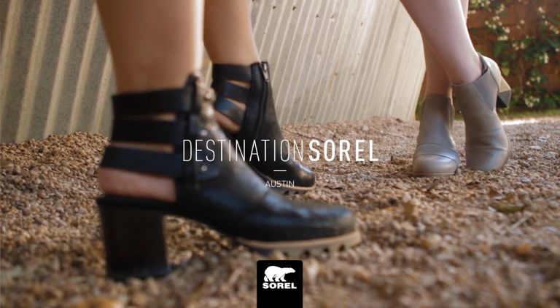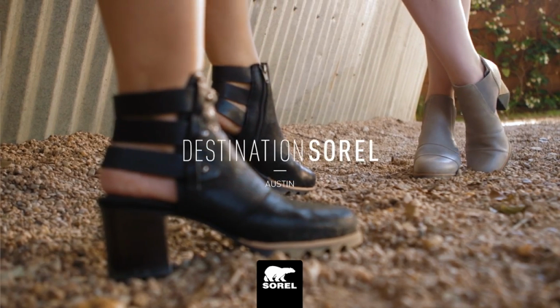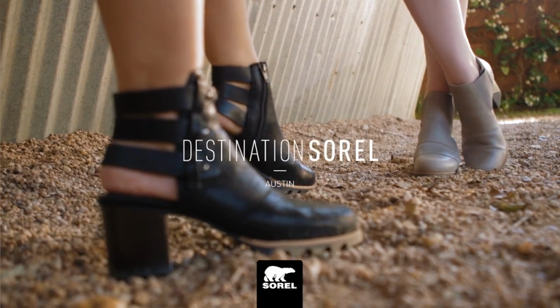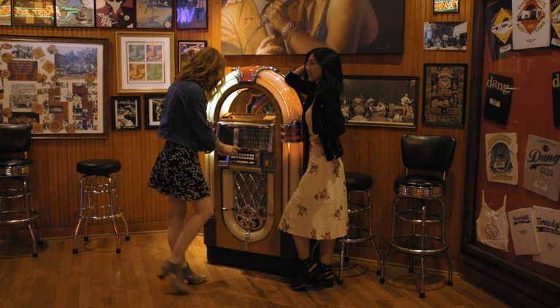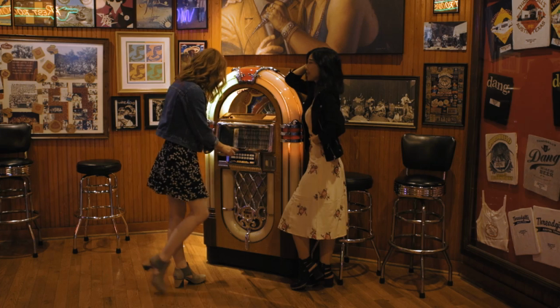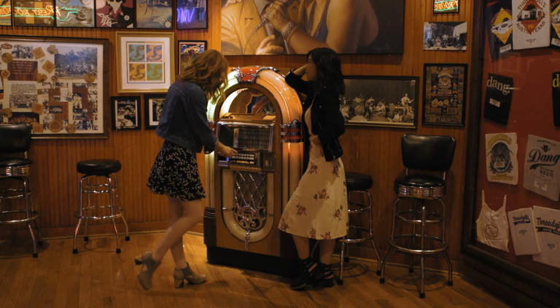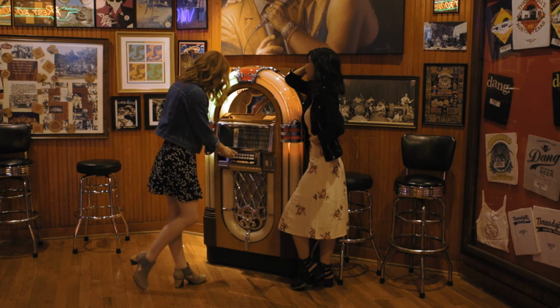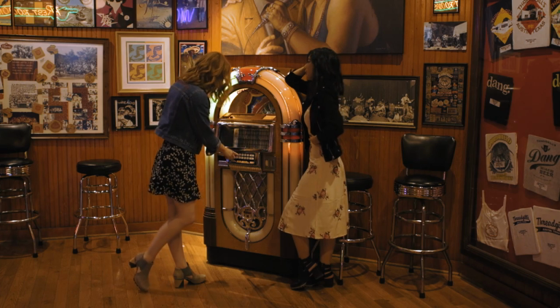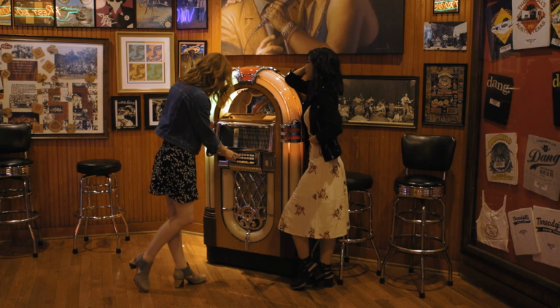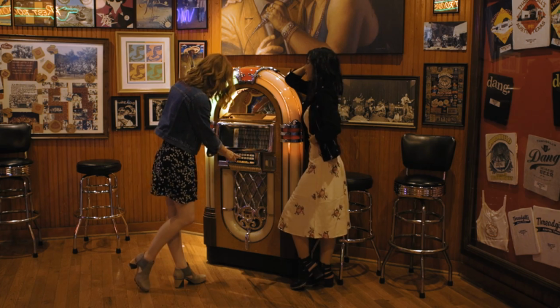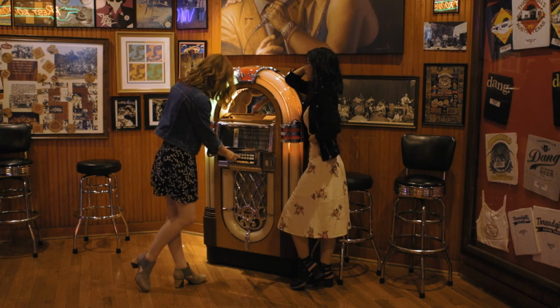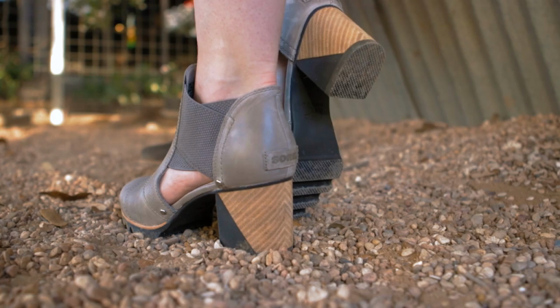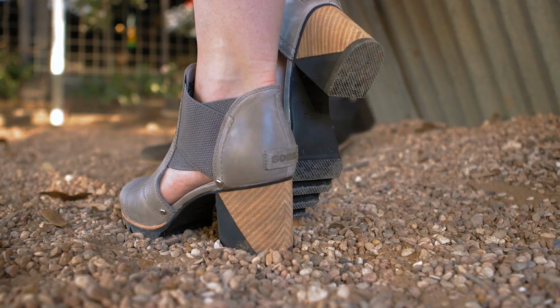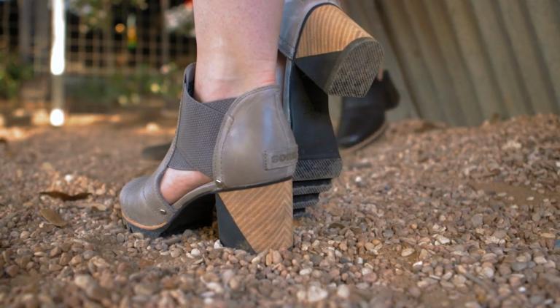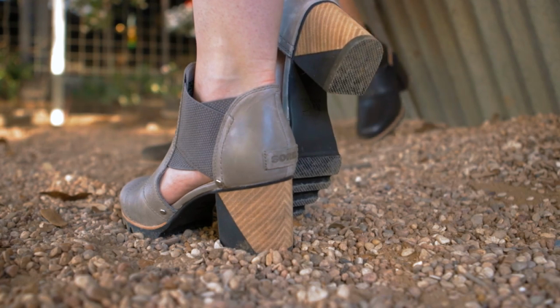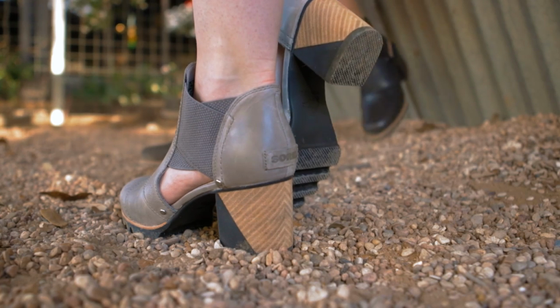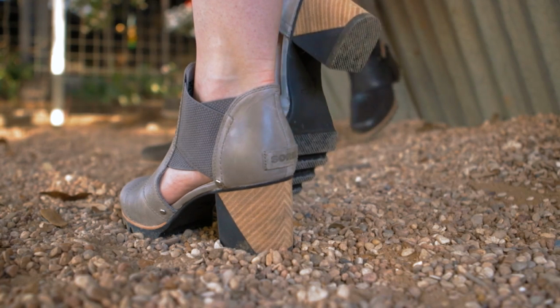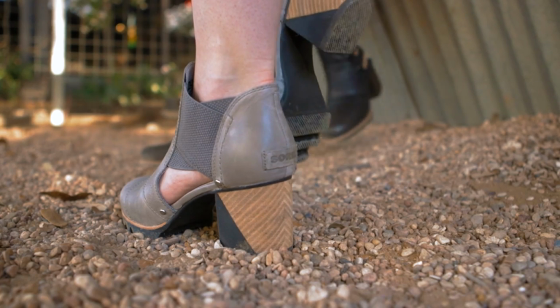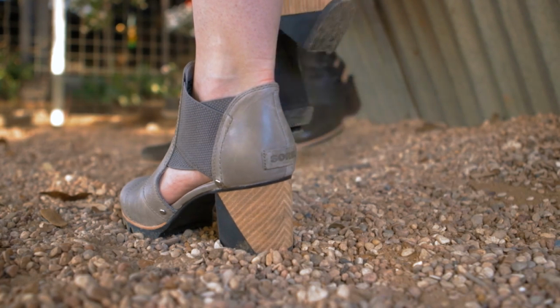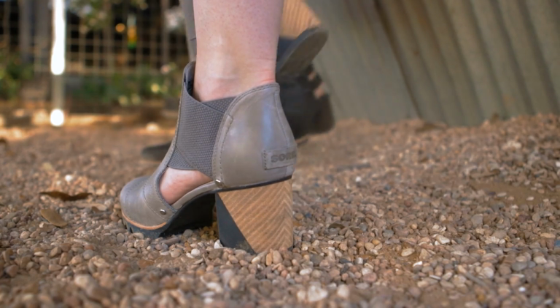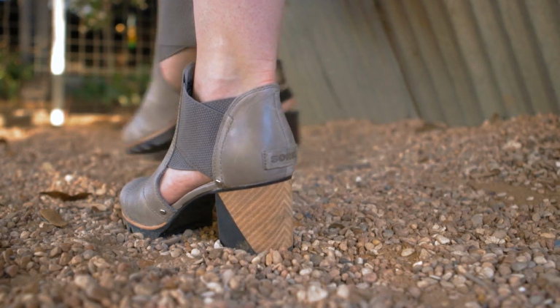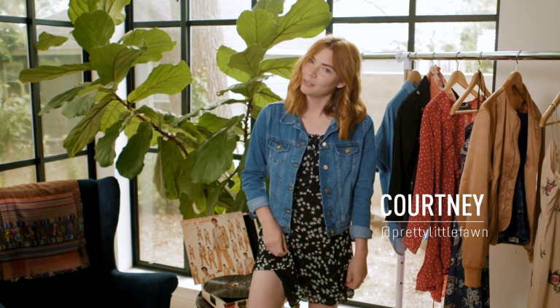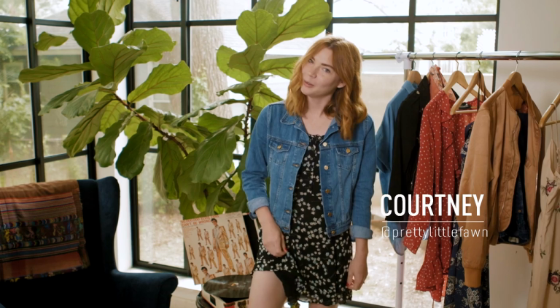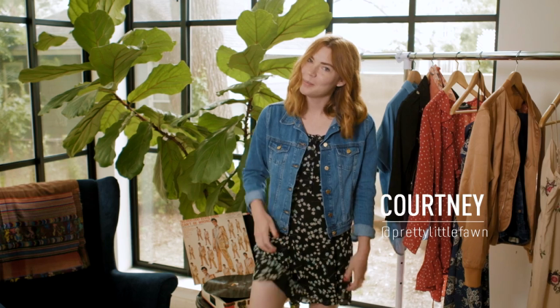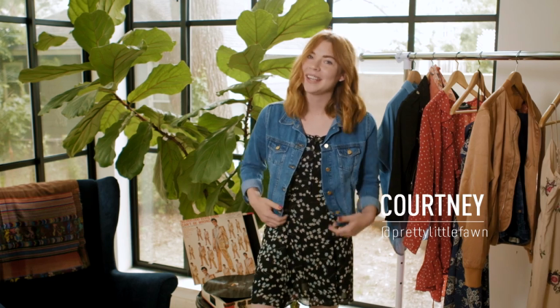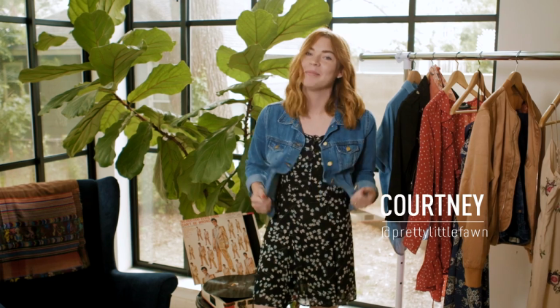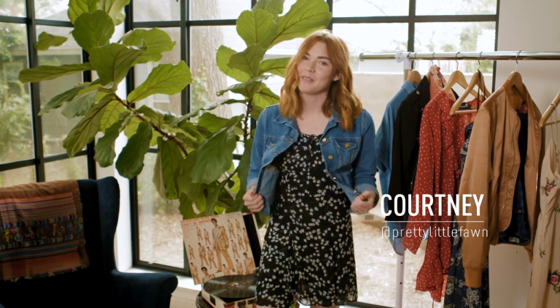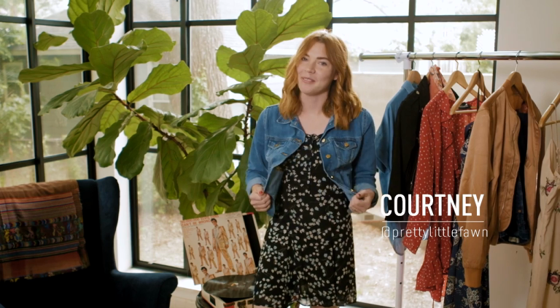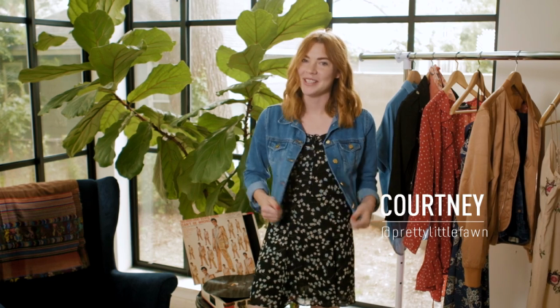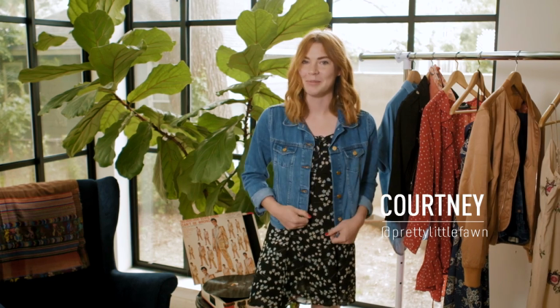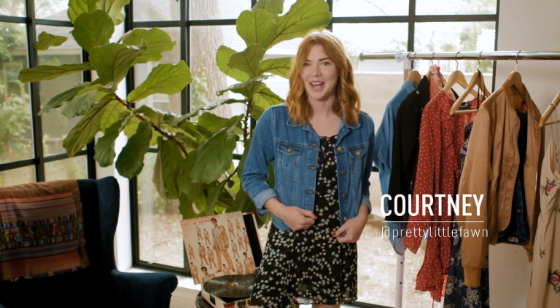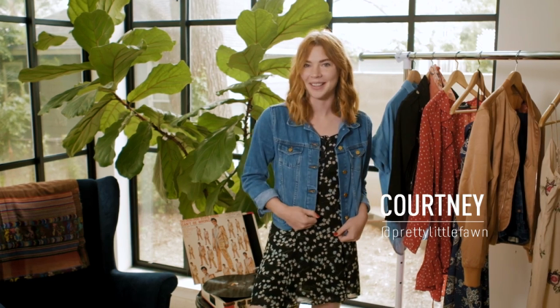For my look tonight, it's the Addington Cutout, and I paired it with a fun floral mini and my favorite denim jacket.